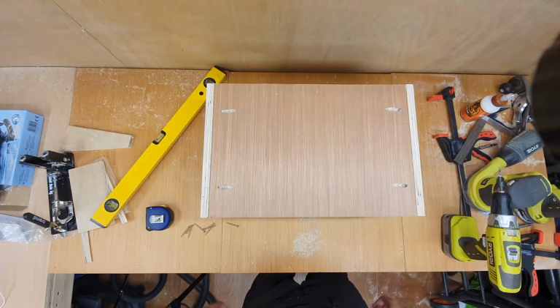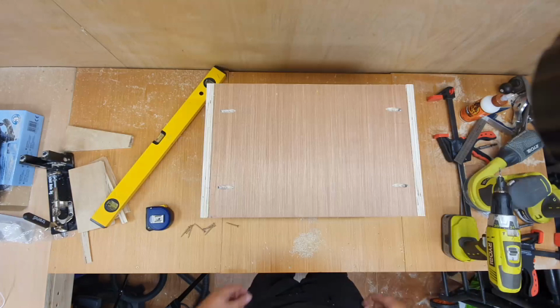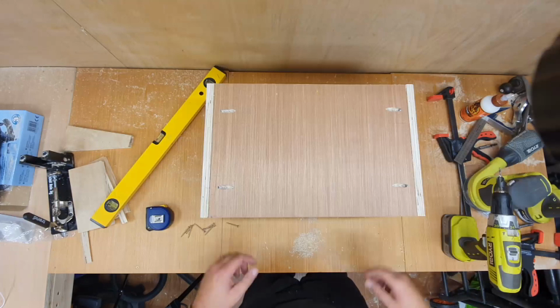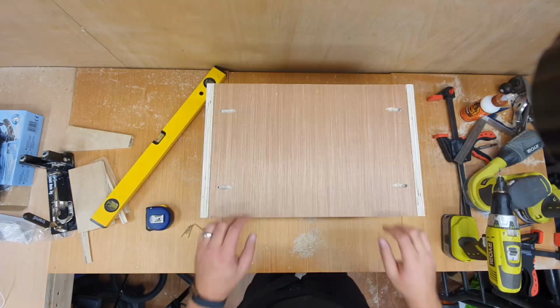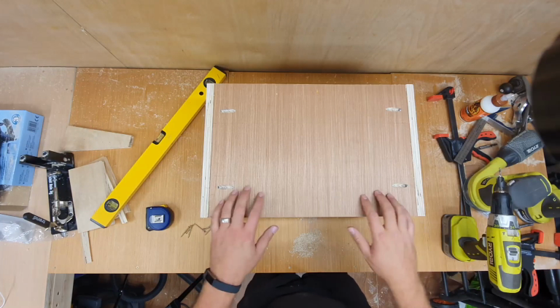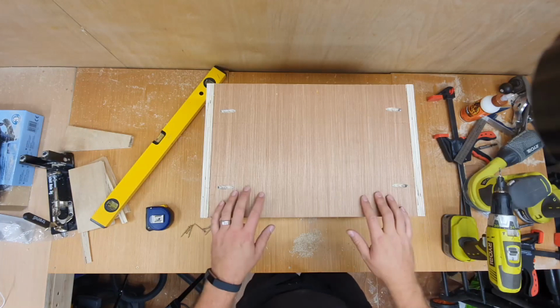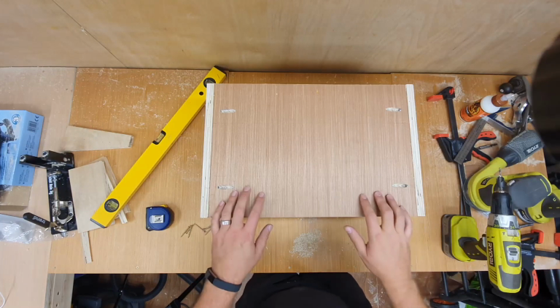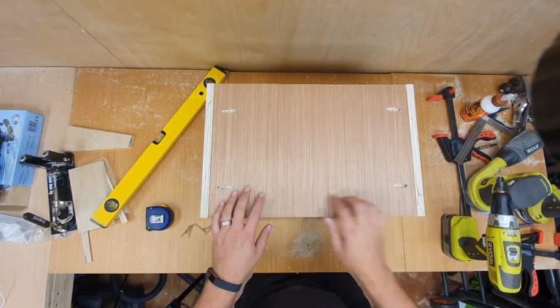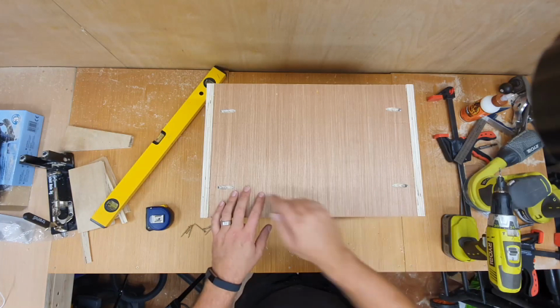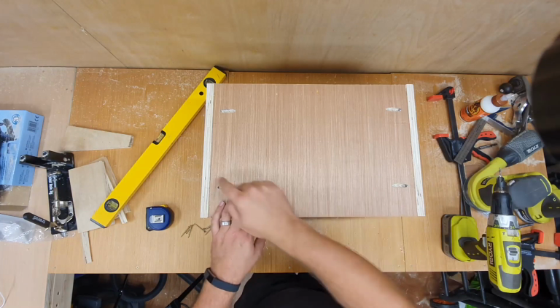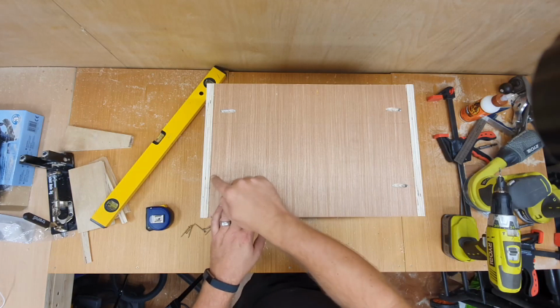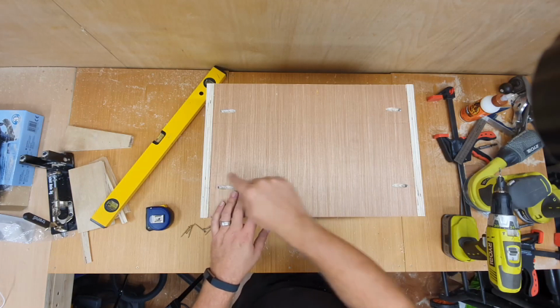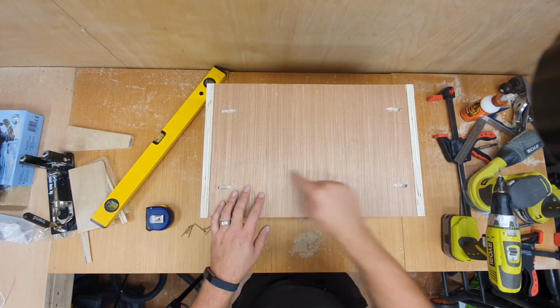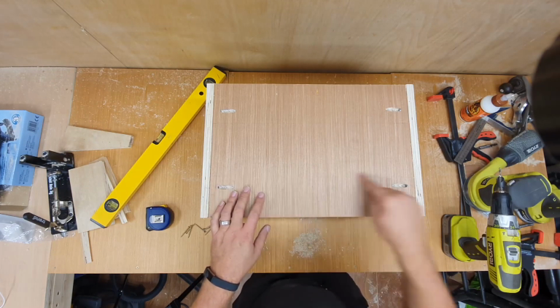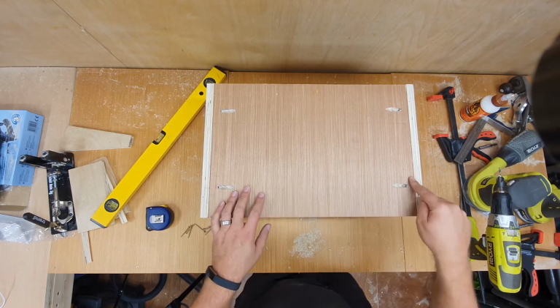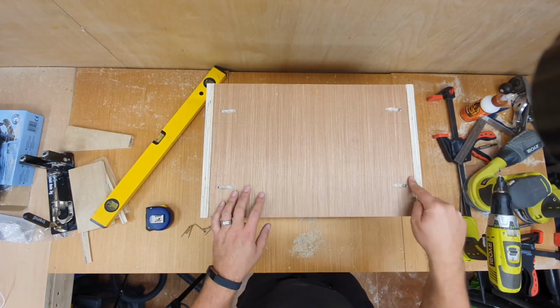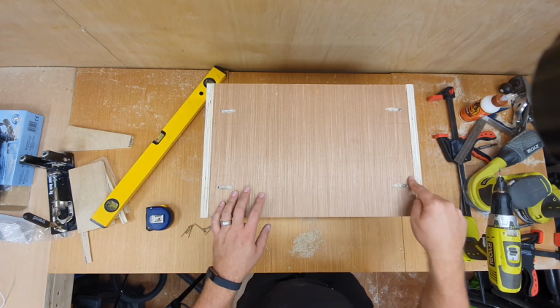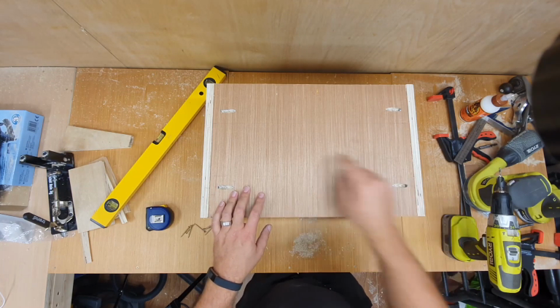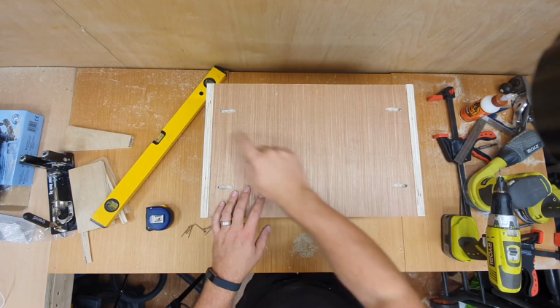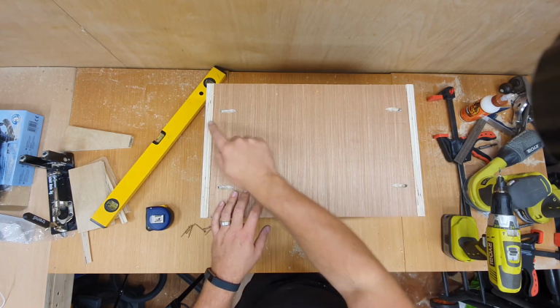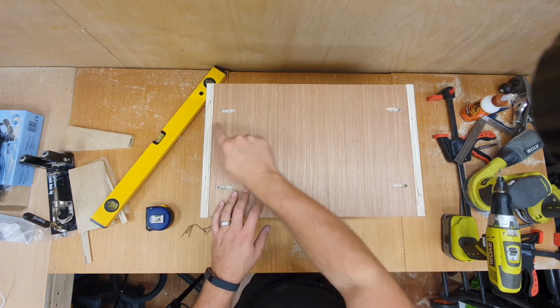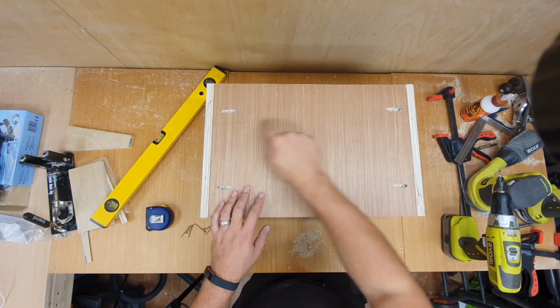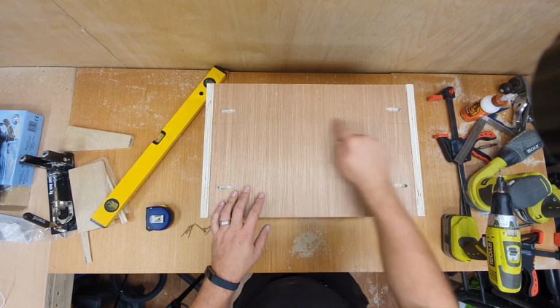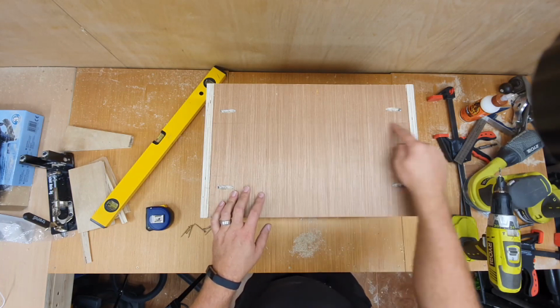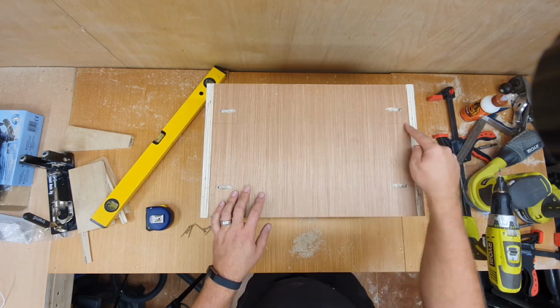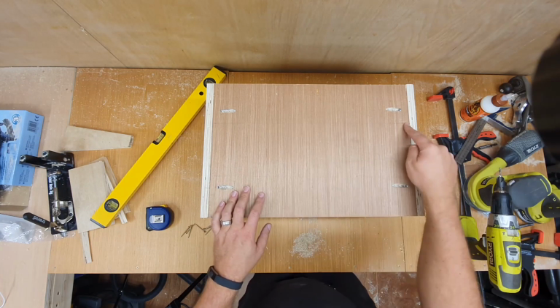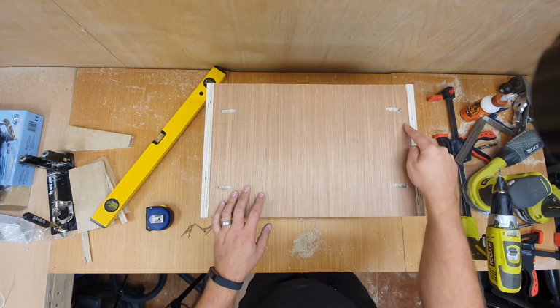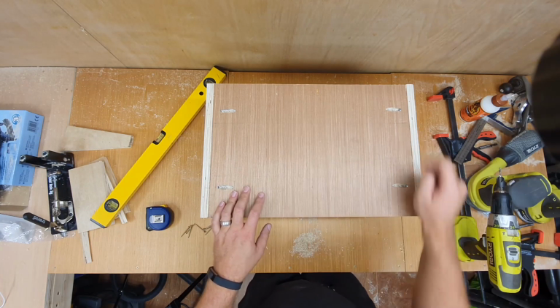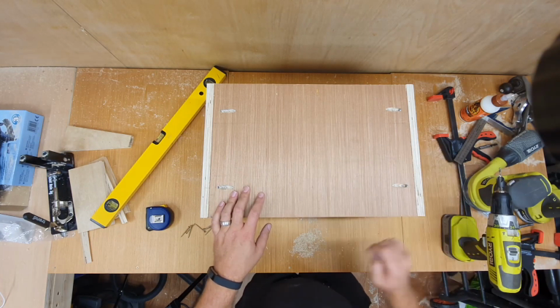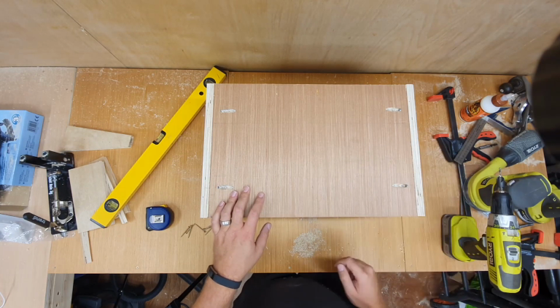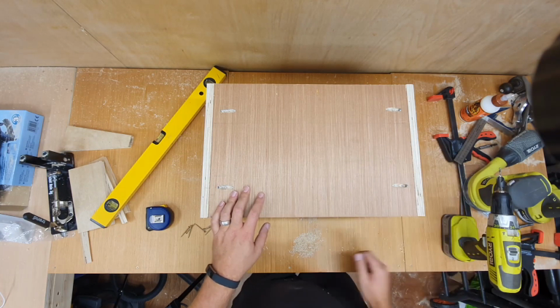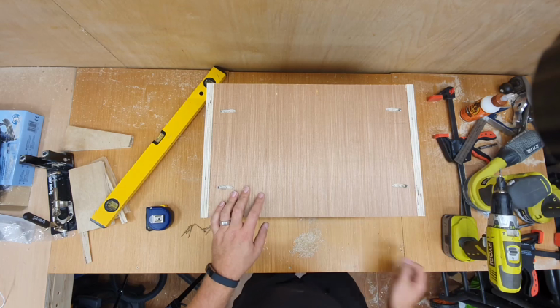Just to give it a bit of extra support, I'm going to reinforce the shelves with some screws in the back.